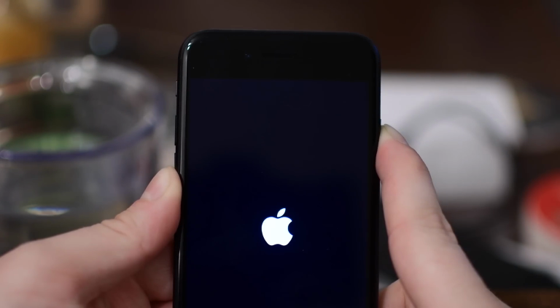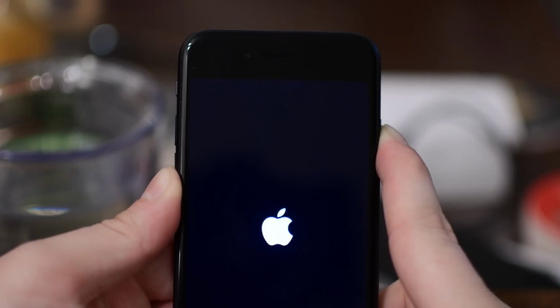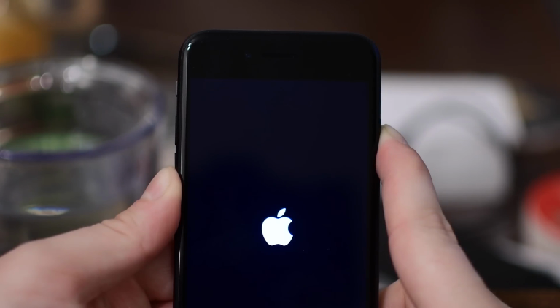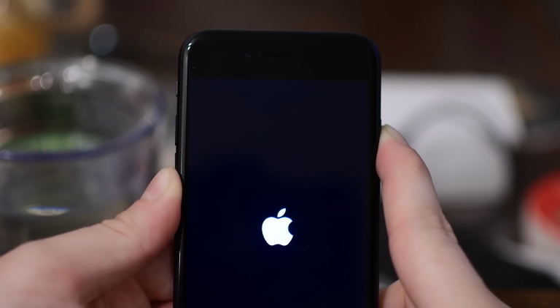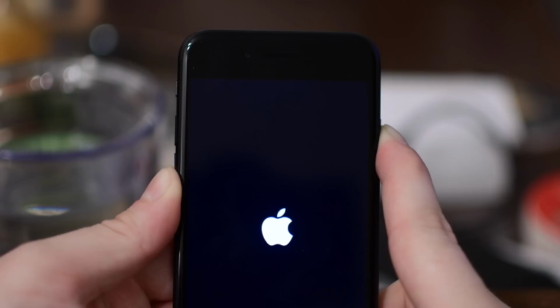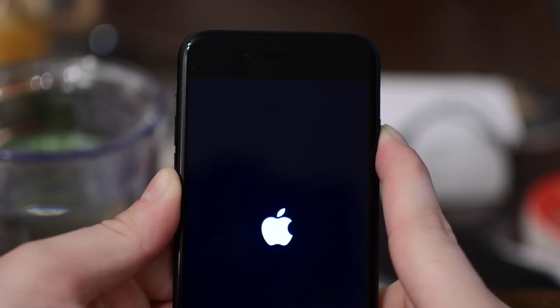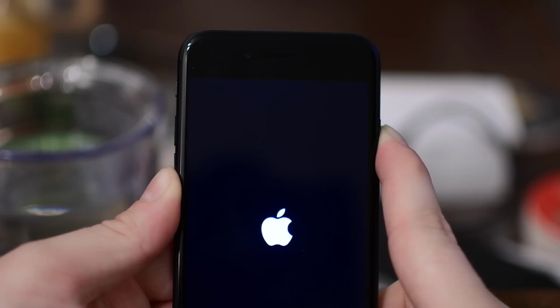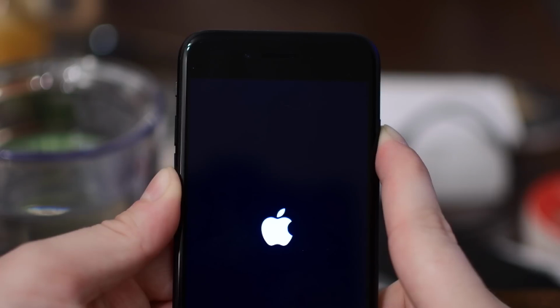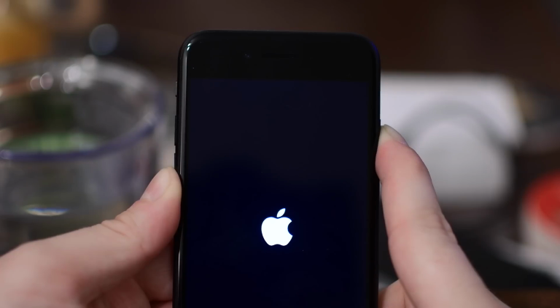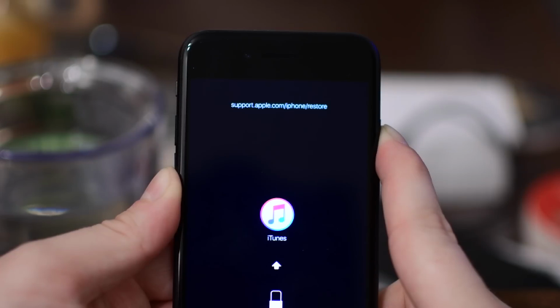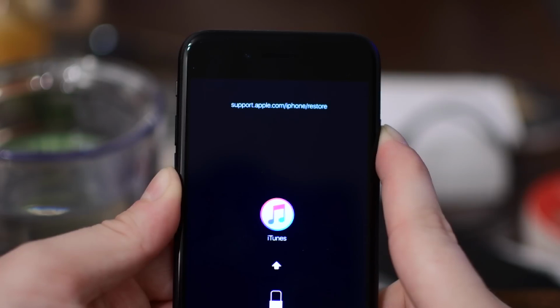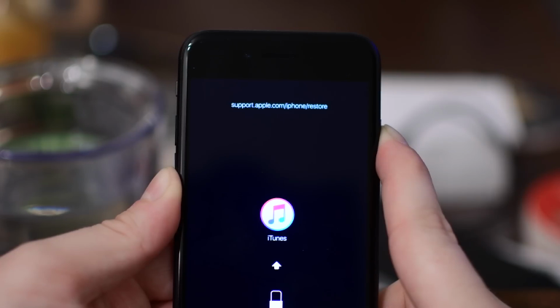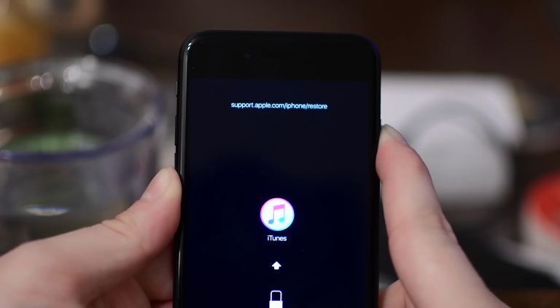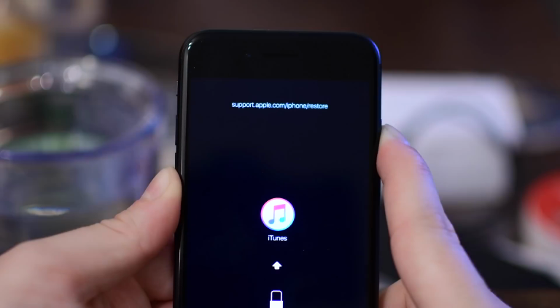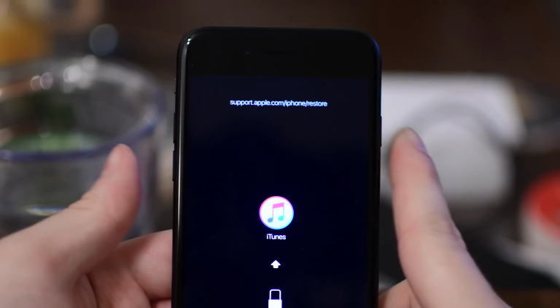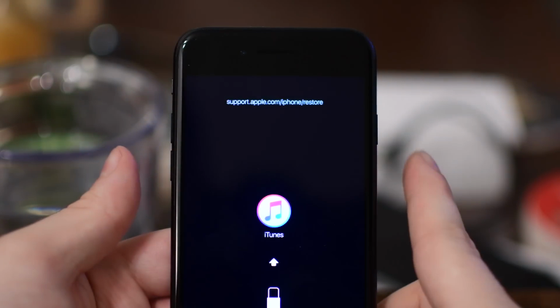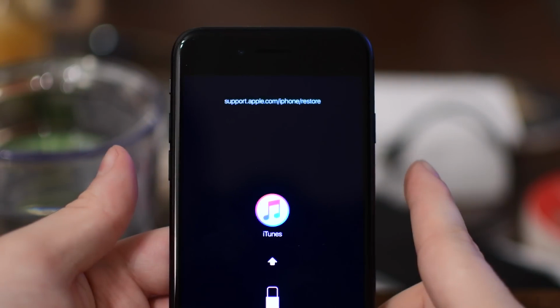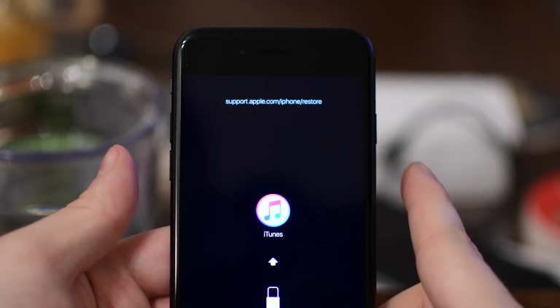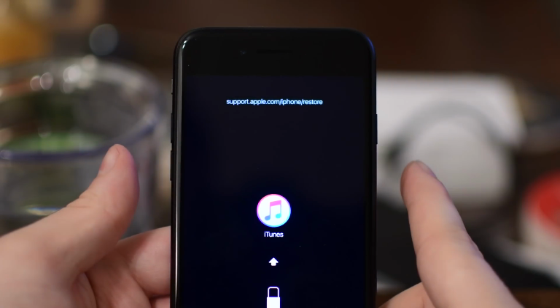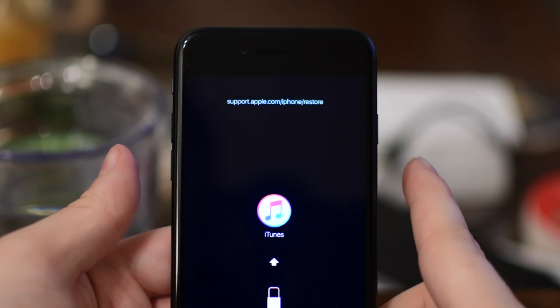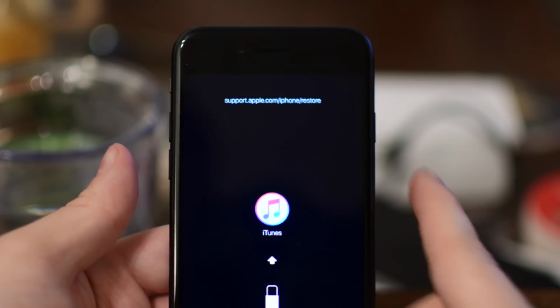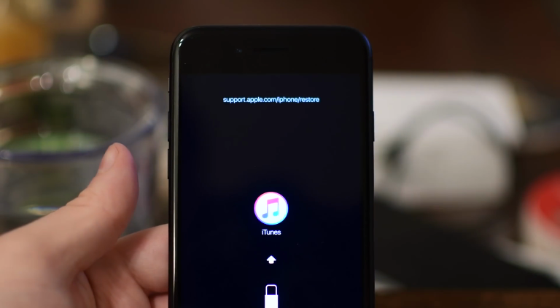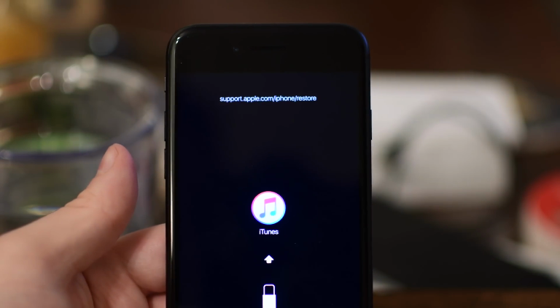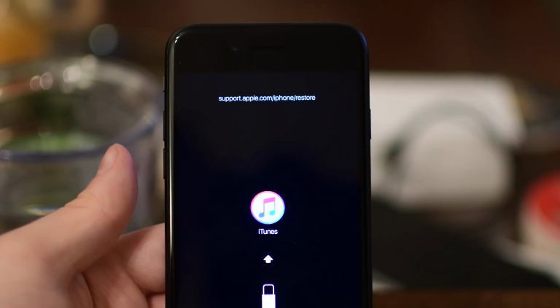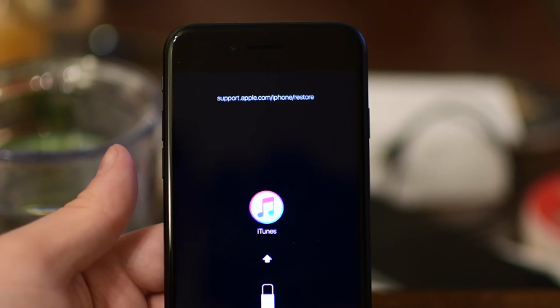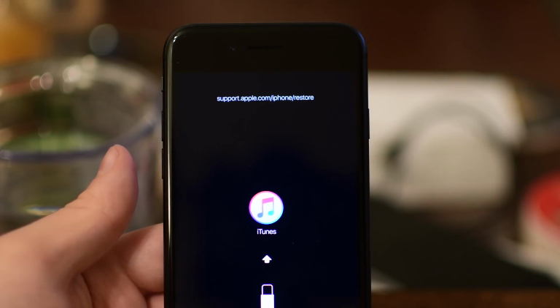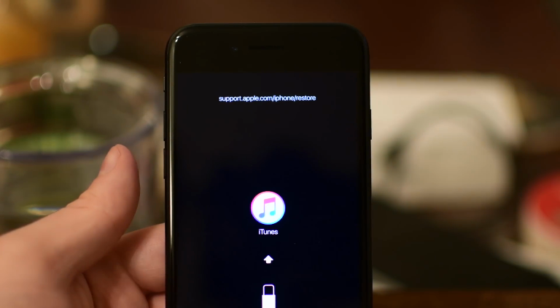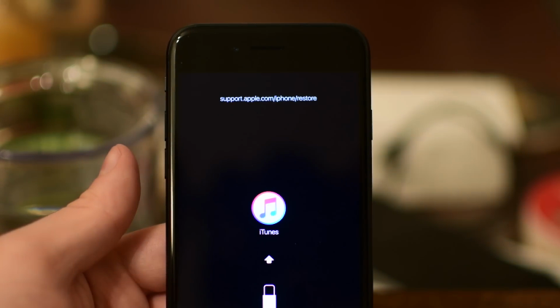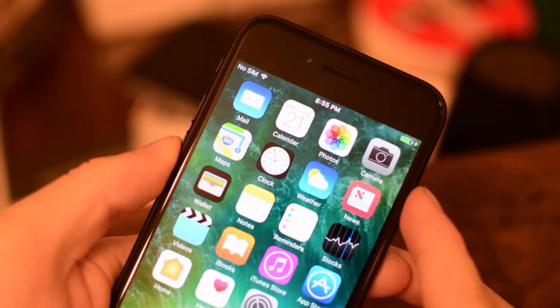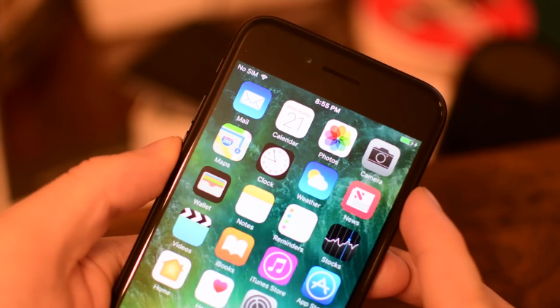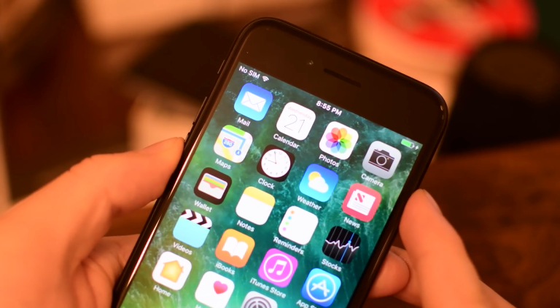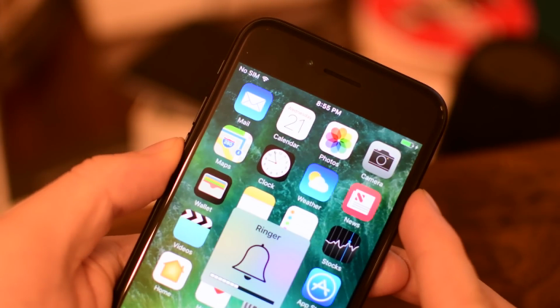It'll have the iTunes logo and give you the URL at the top for where to find out more information on restoring your device.